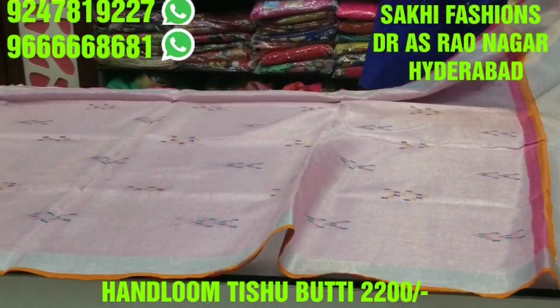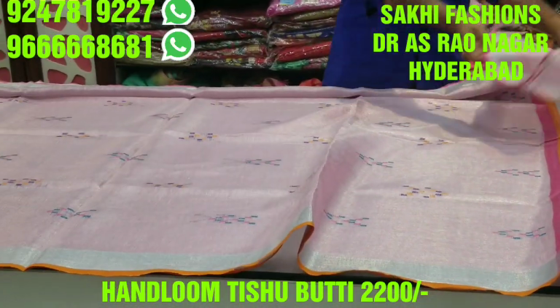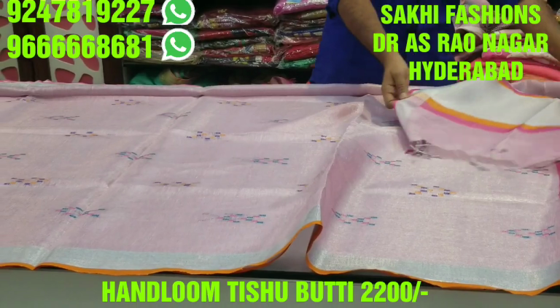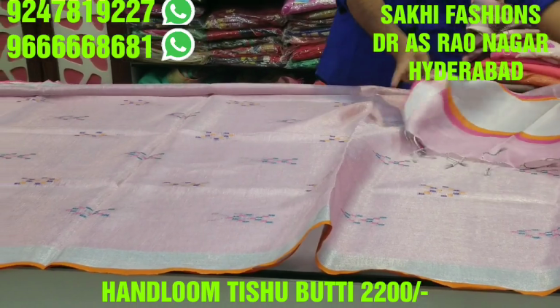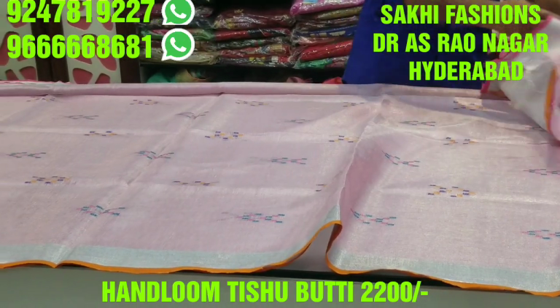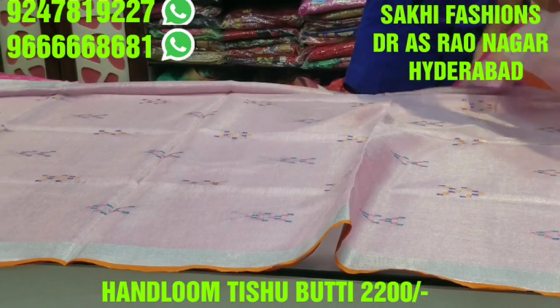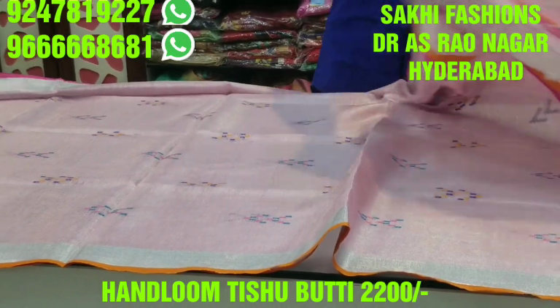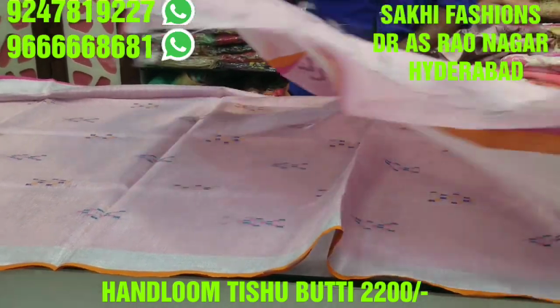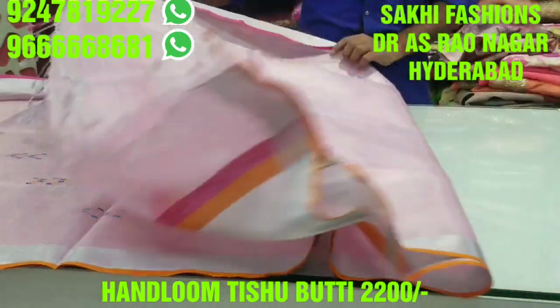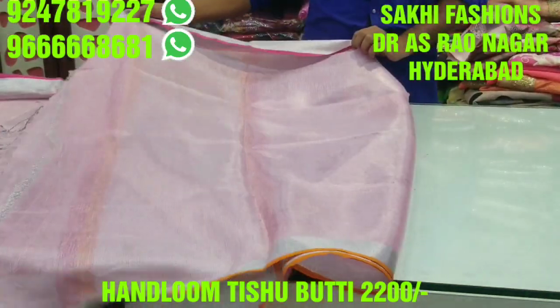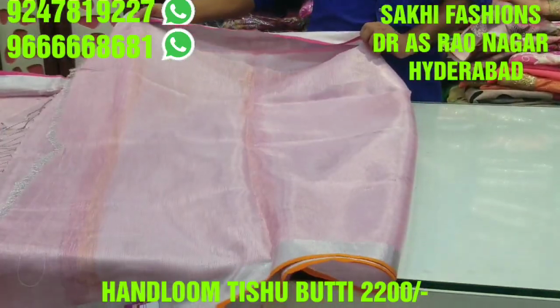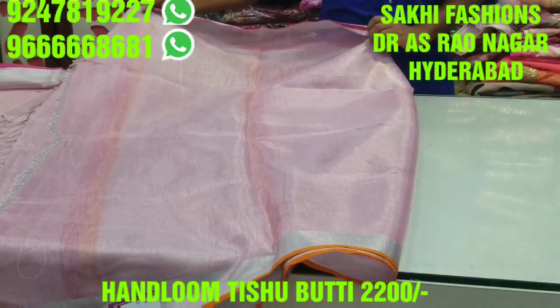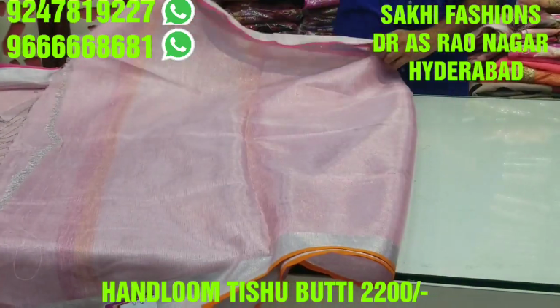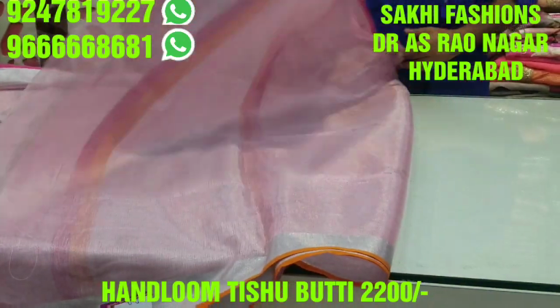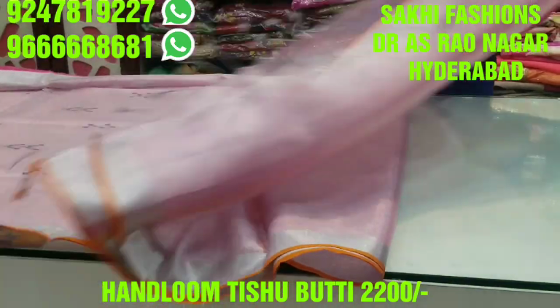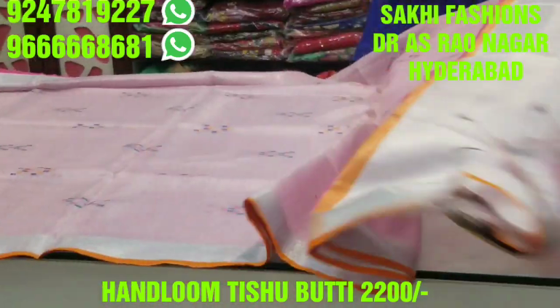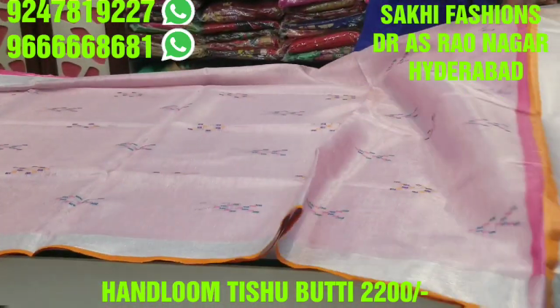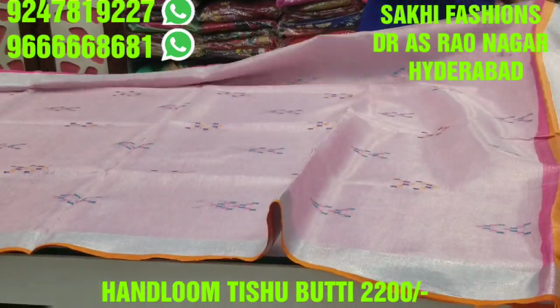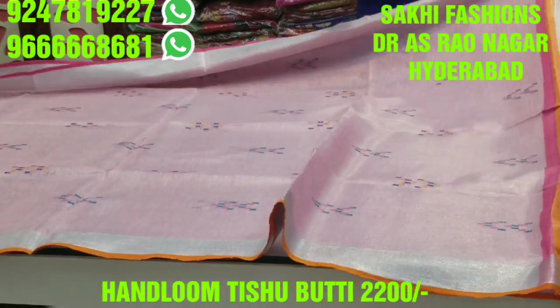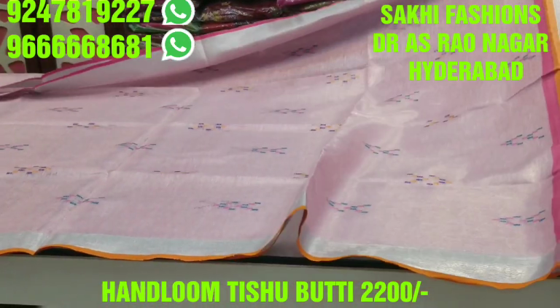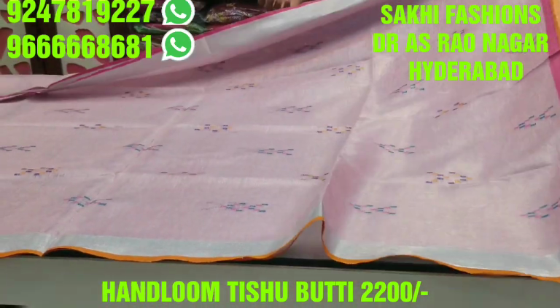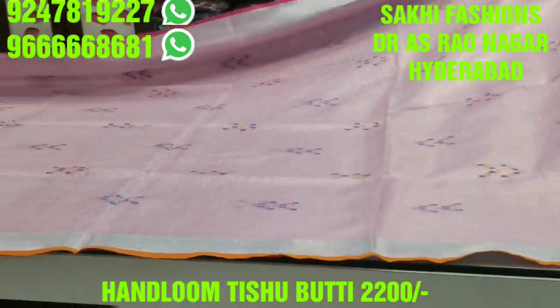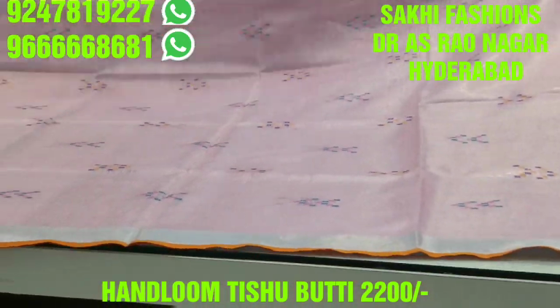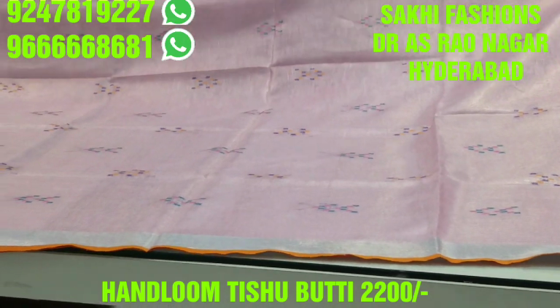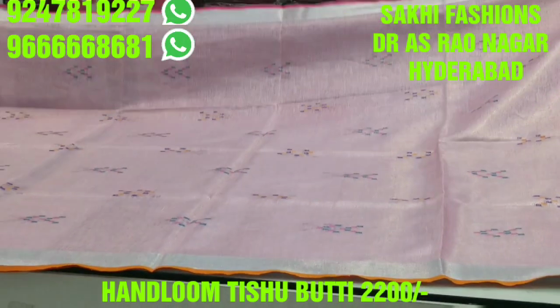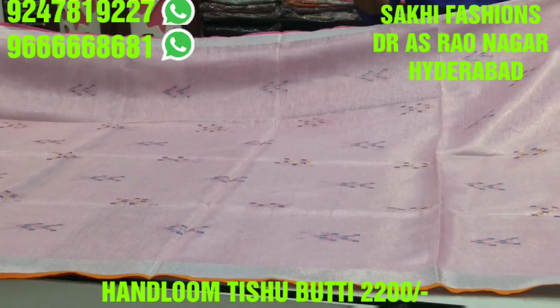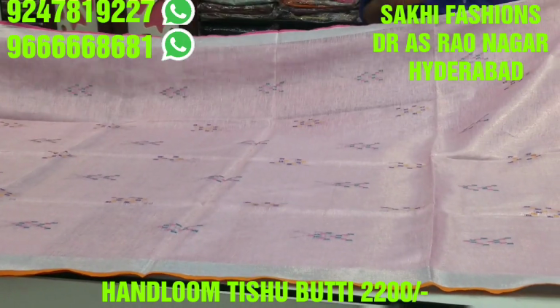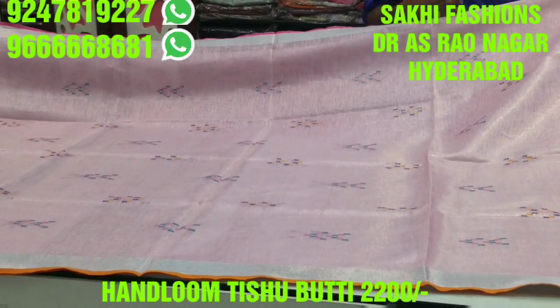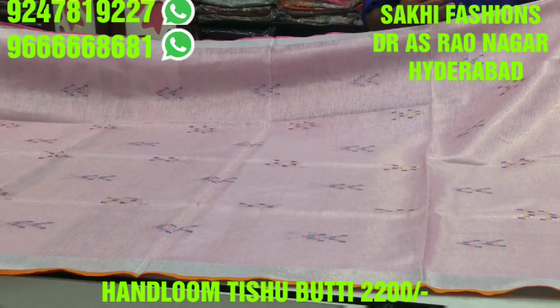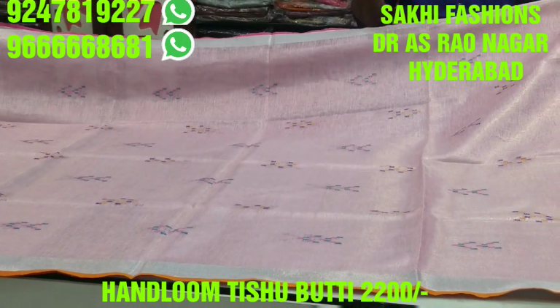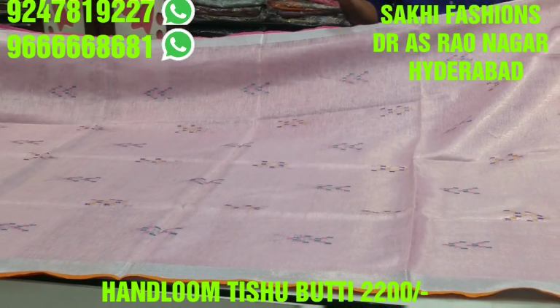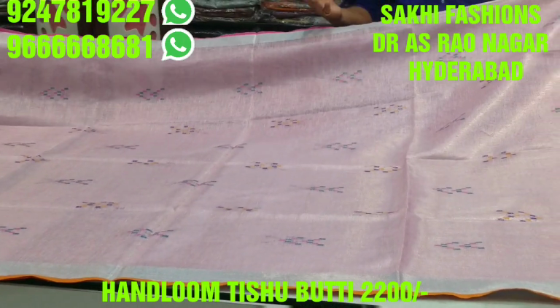We can pair a plain blouse and we are going to show running blouse and designer gloves.